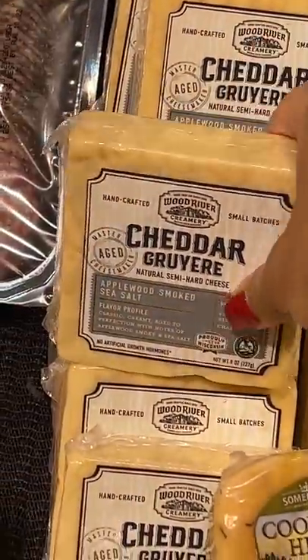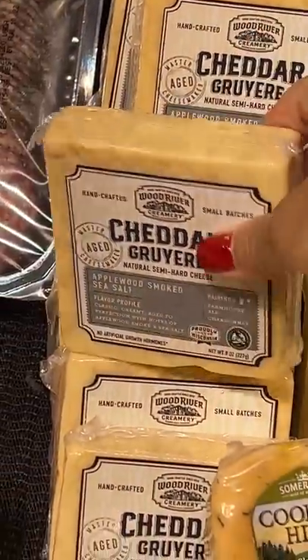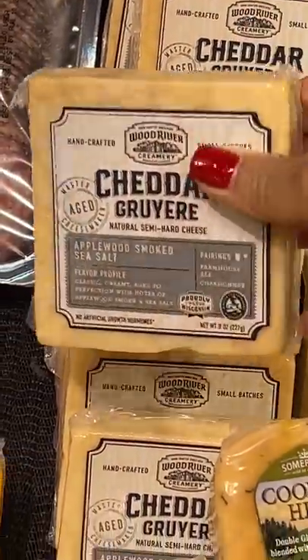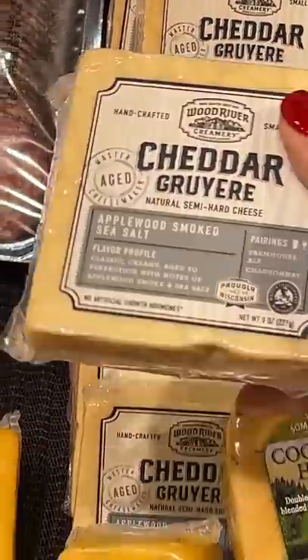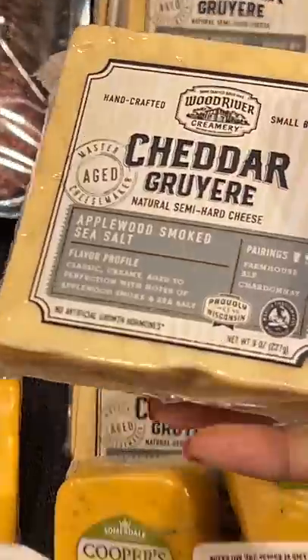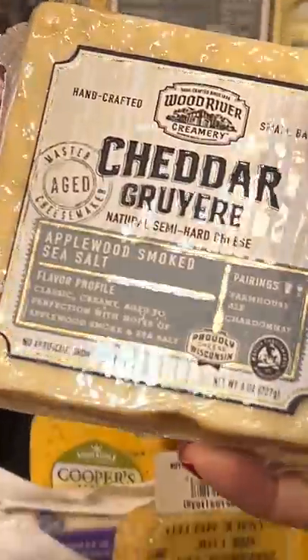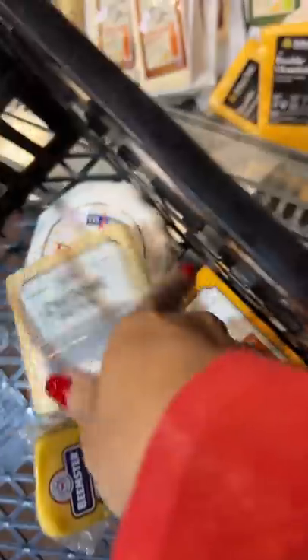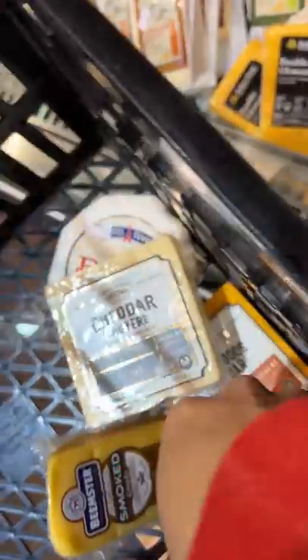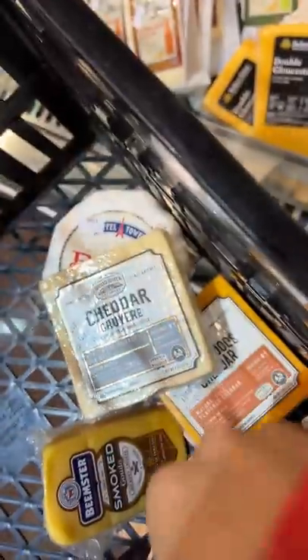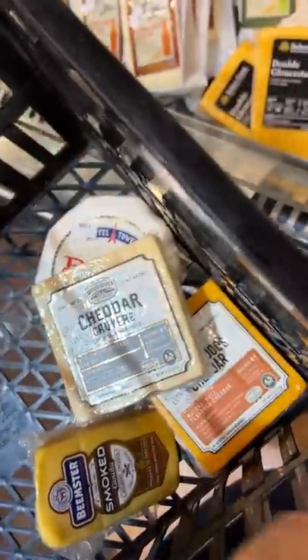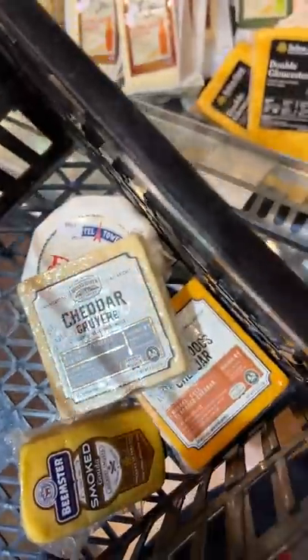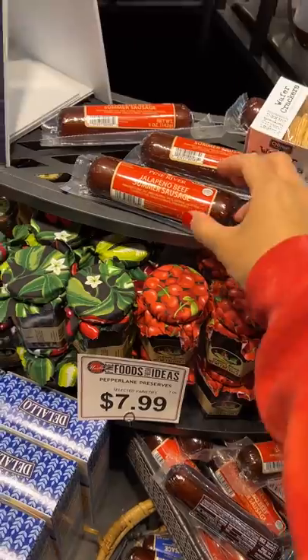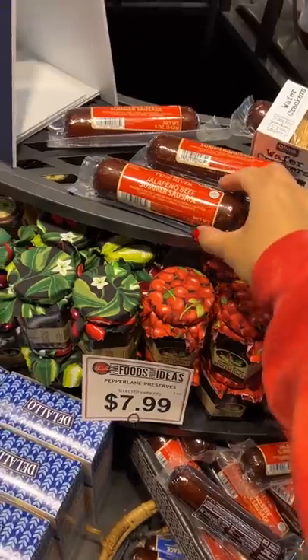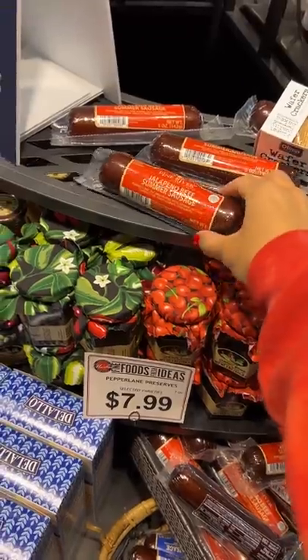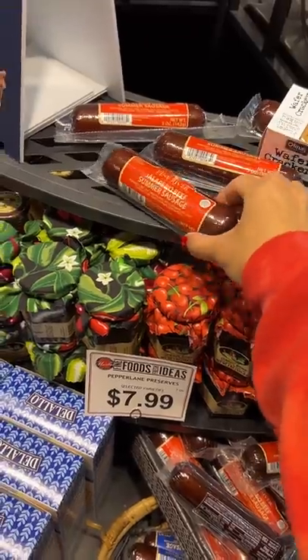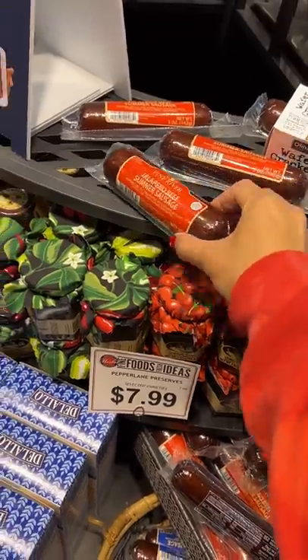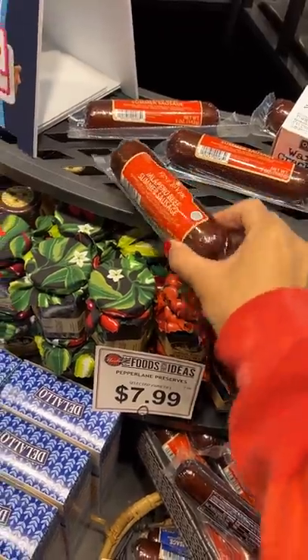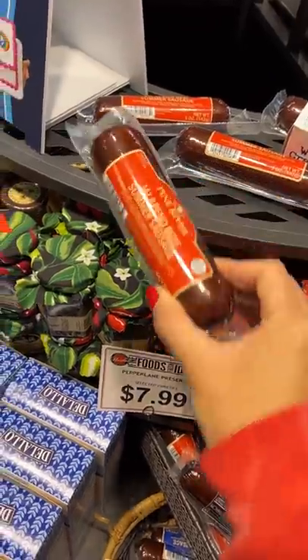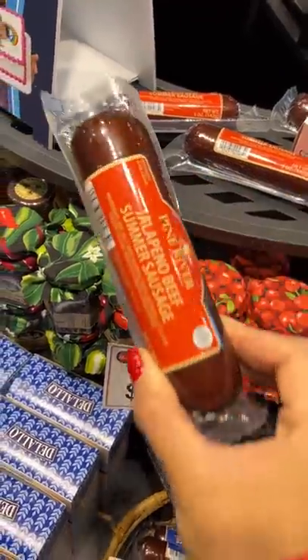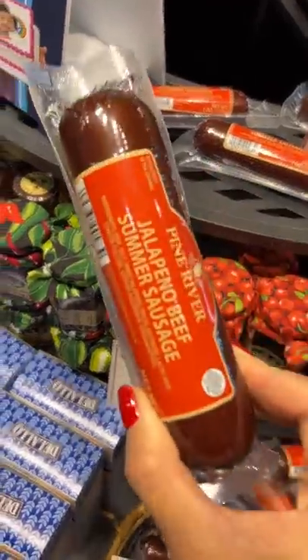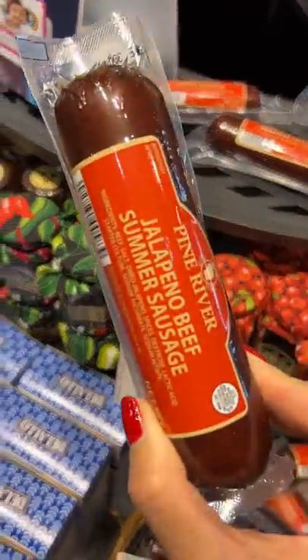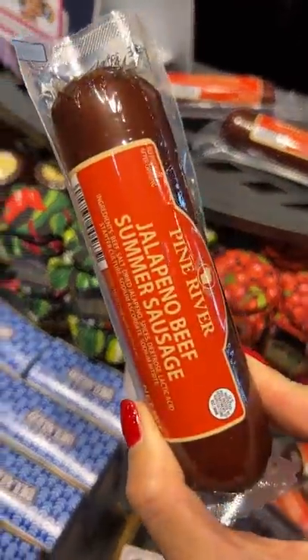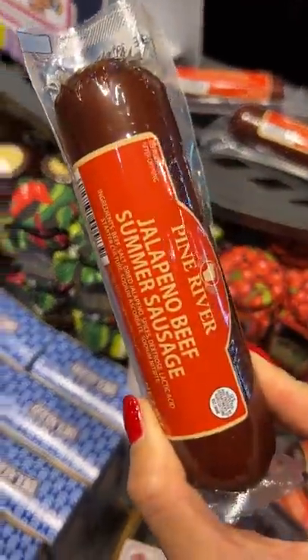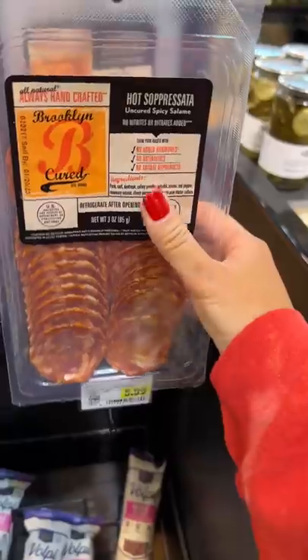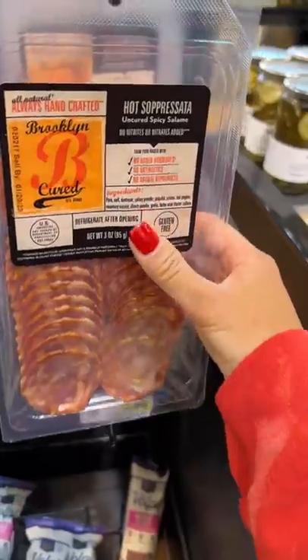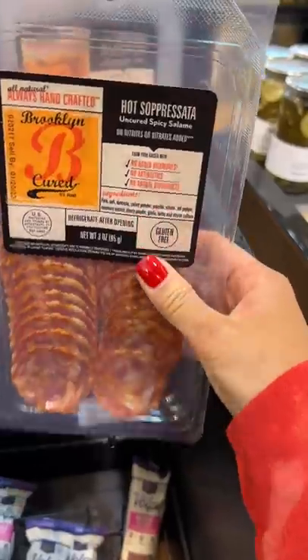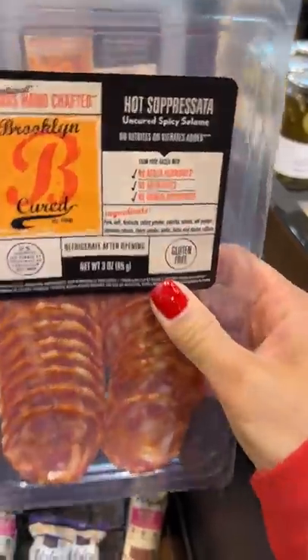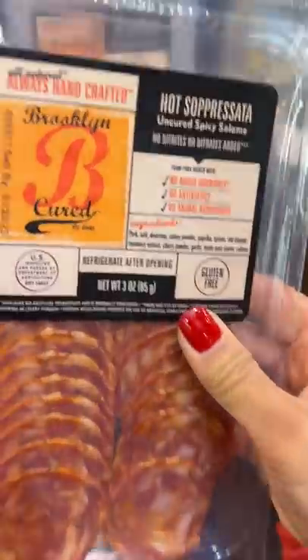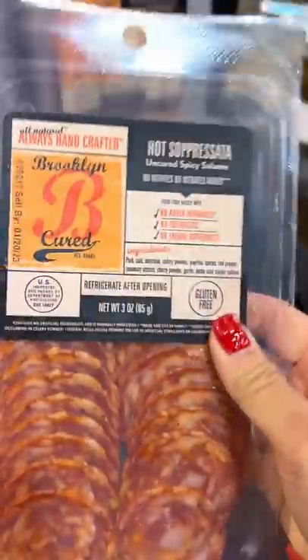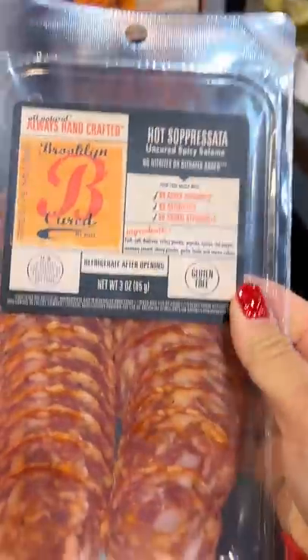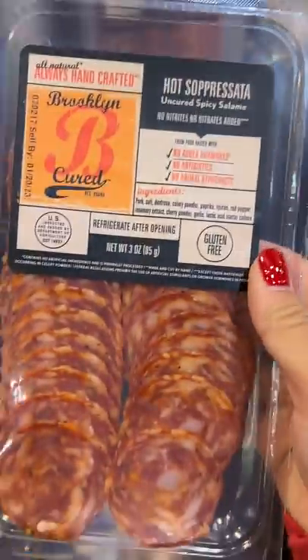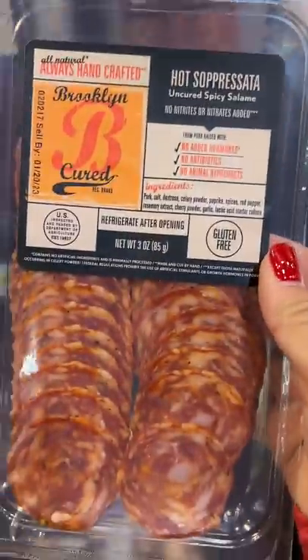Next up were the meats. I got jalapeño beef summer sausage, some uncured spicy salami, and prosciutto.